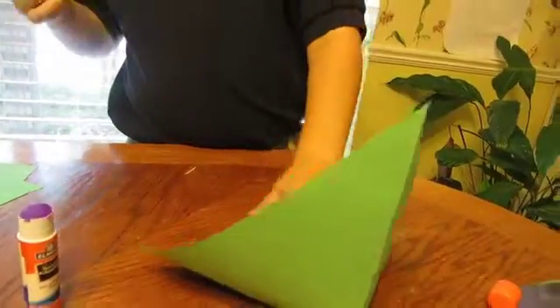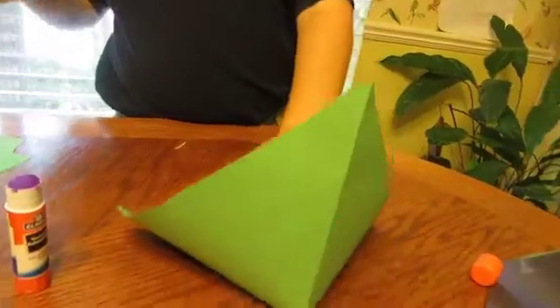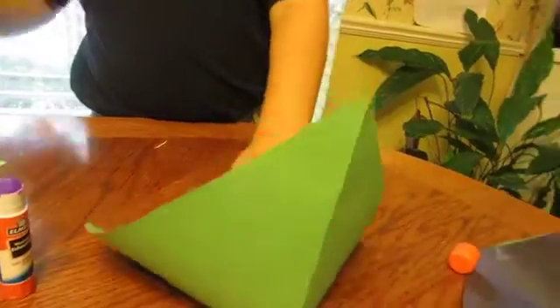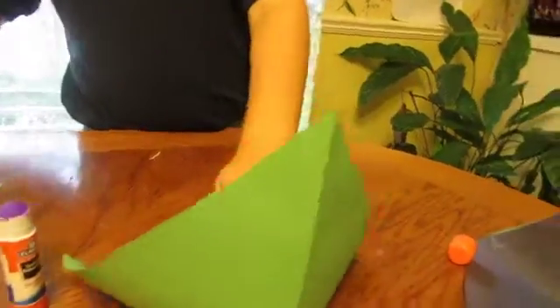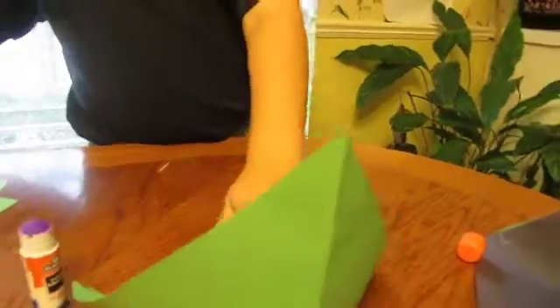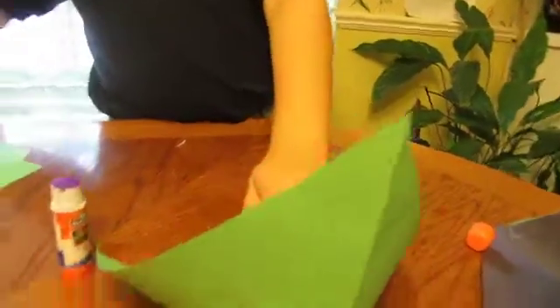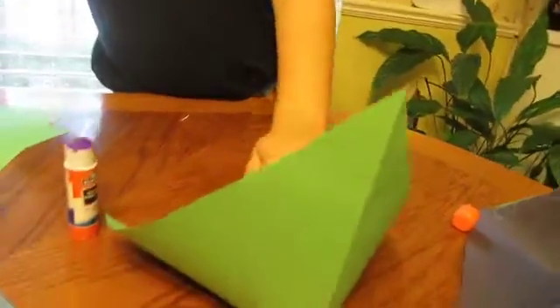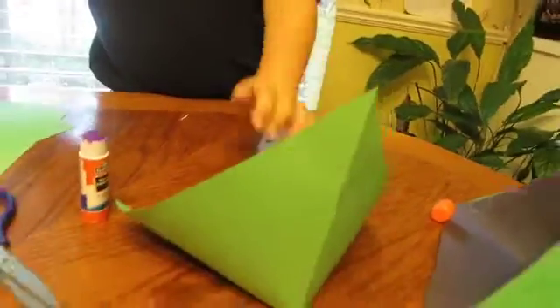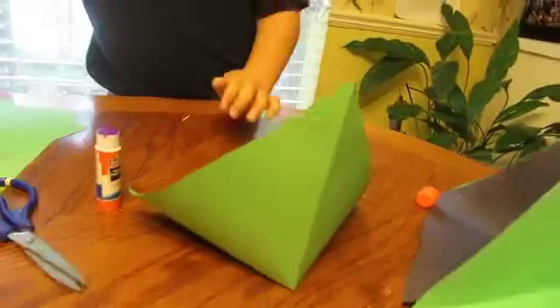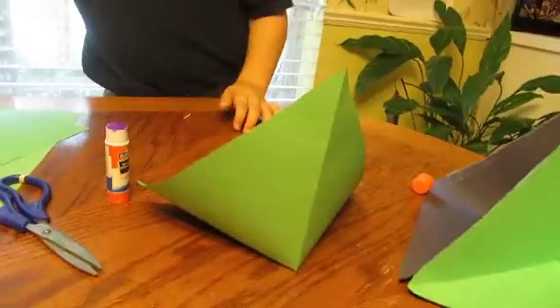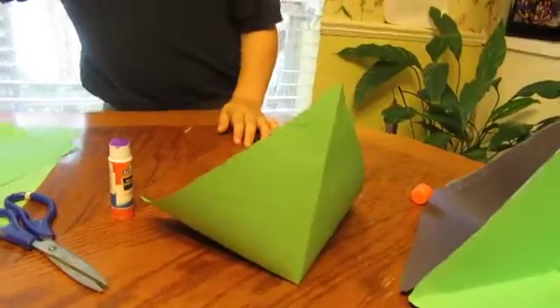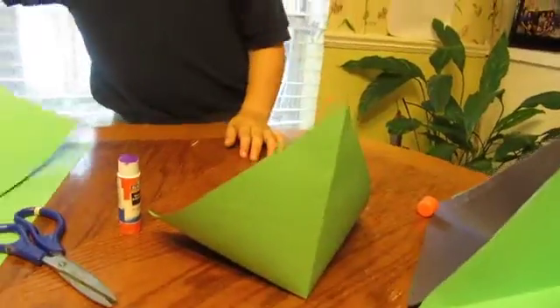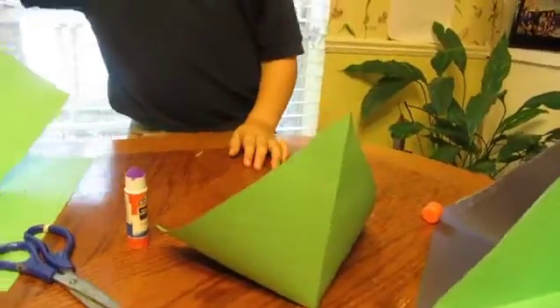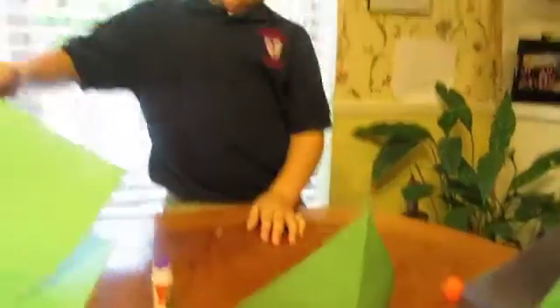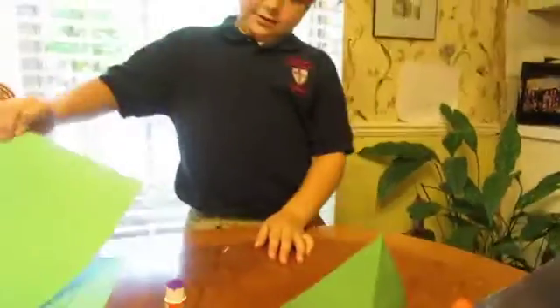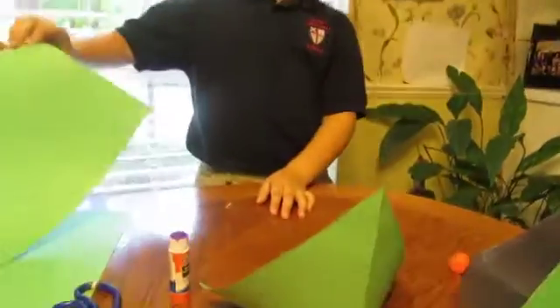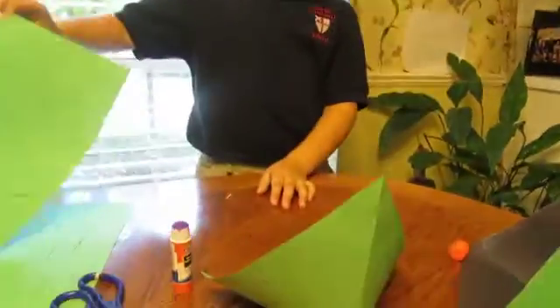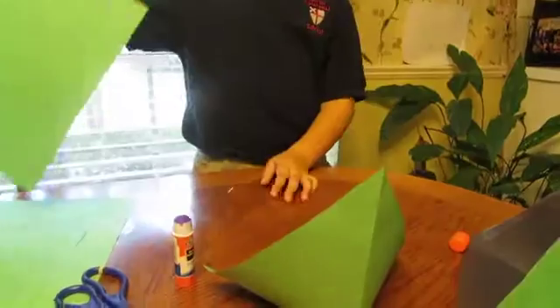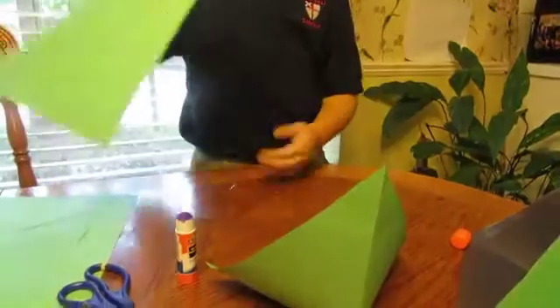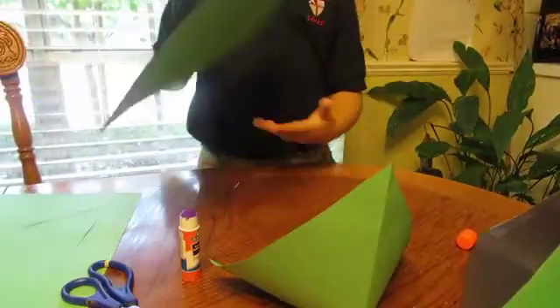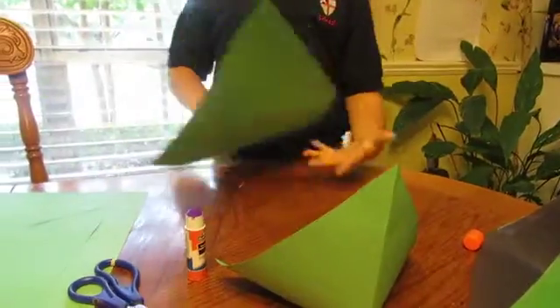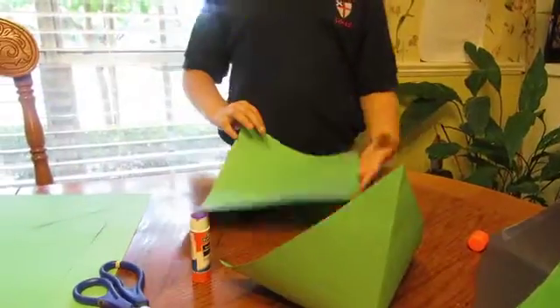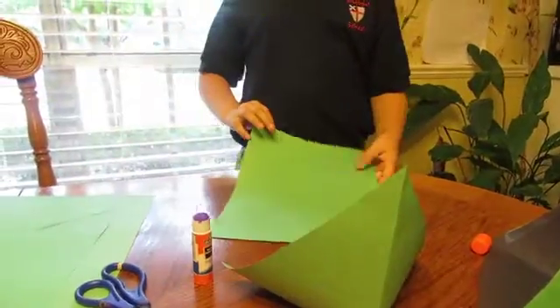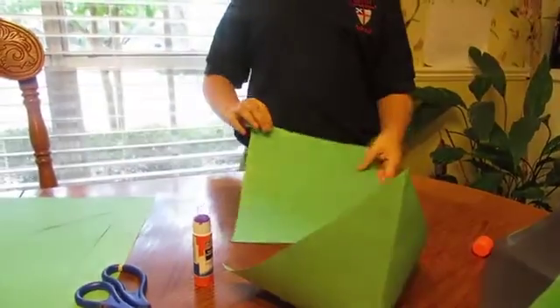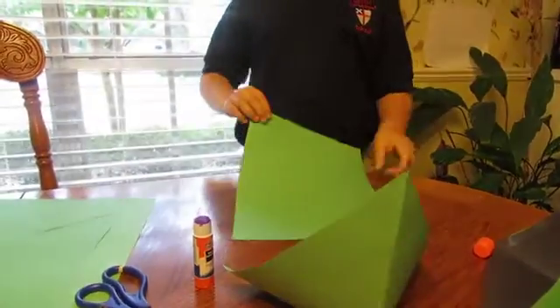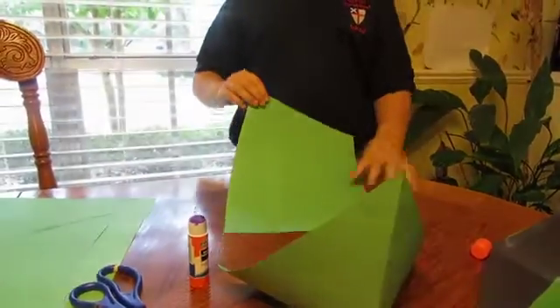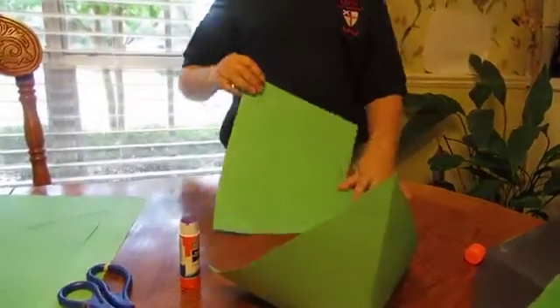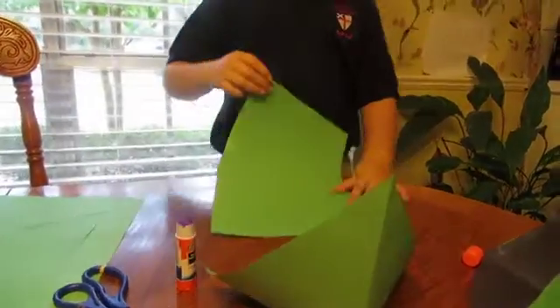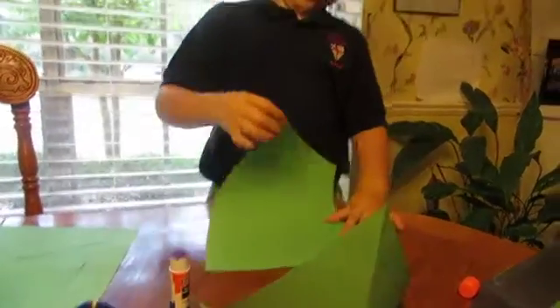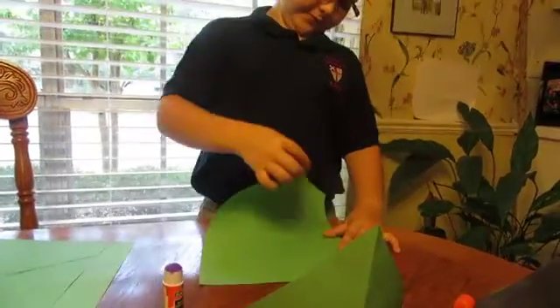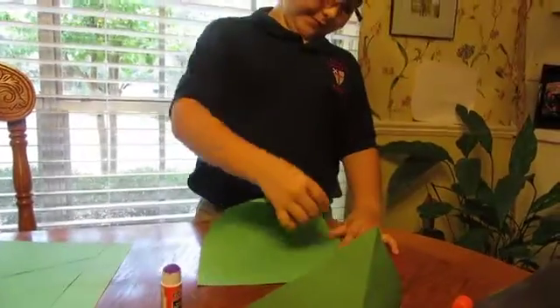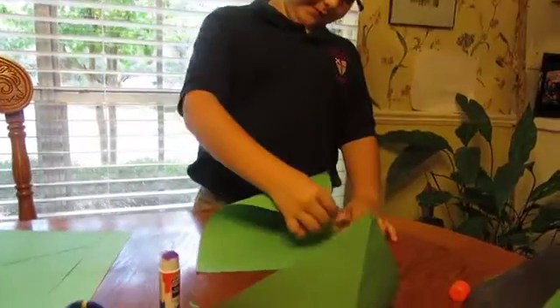Now, you do the same thing with all four sheets of paper.